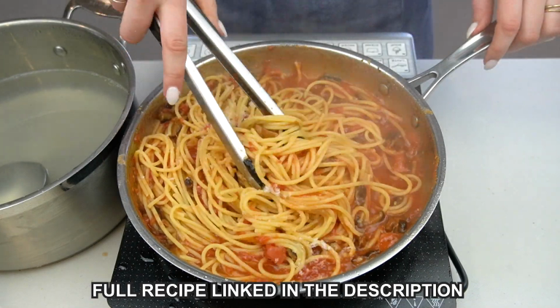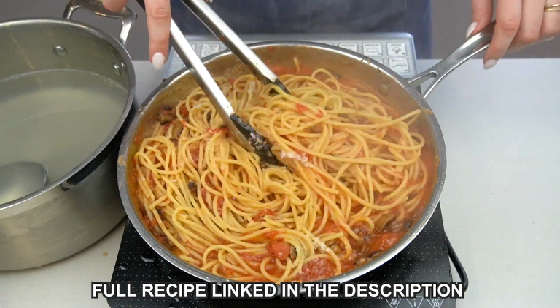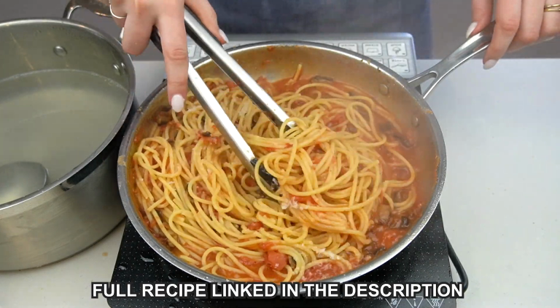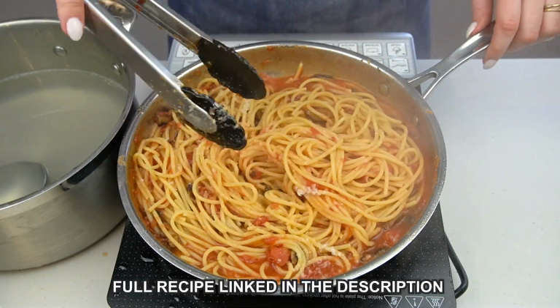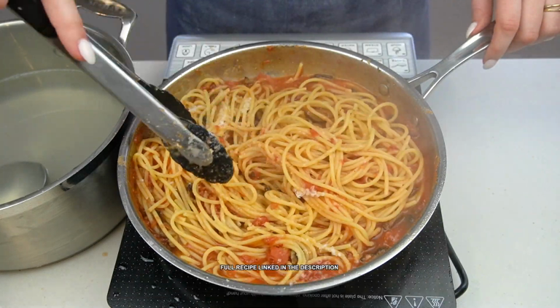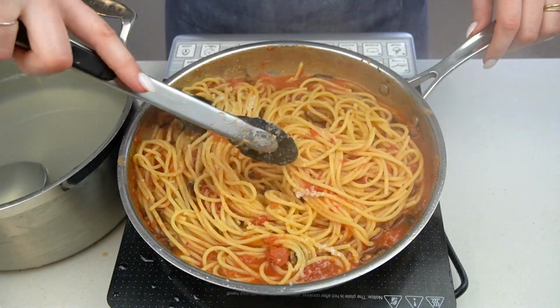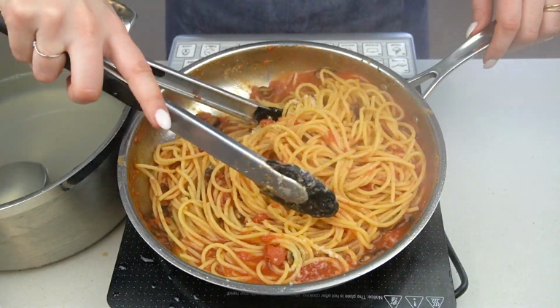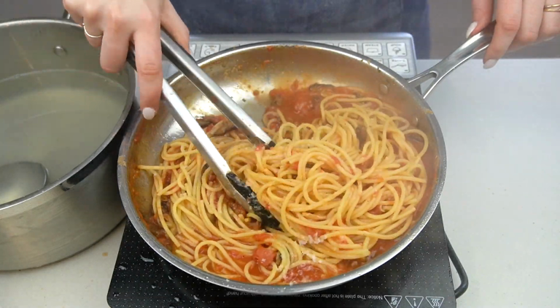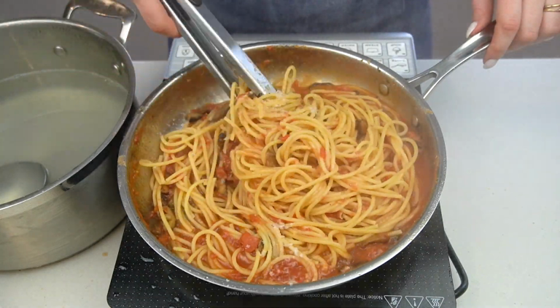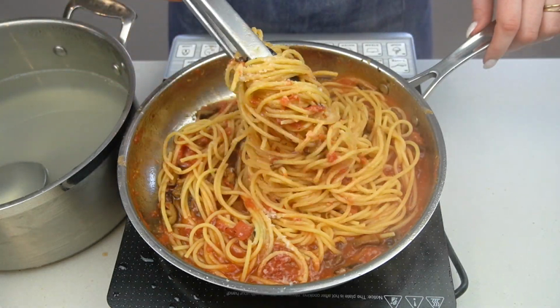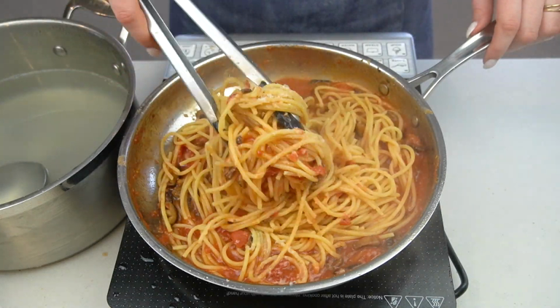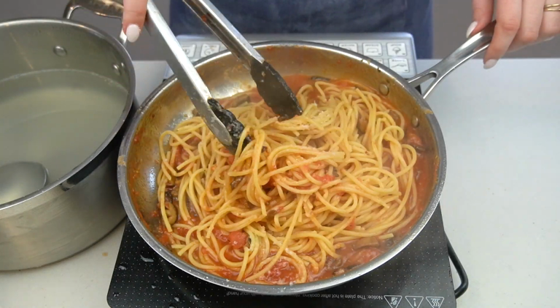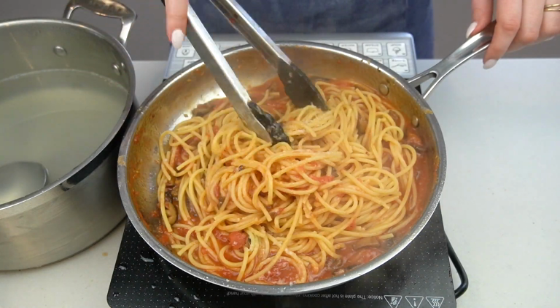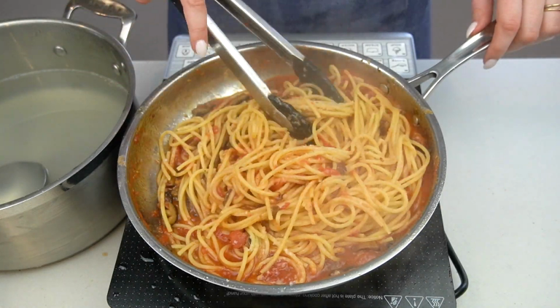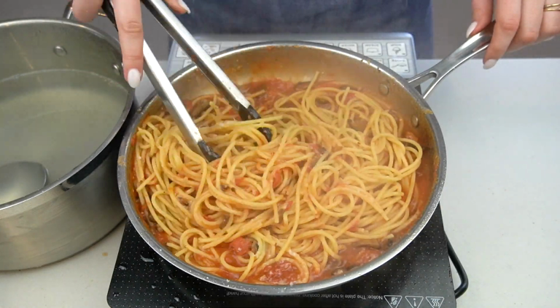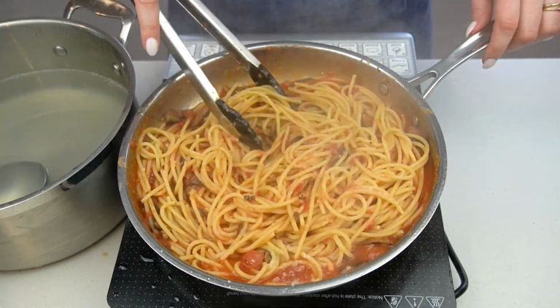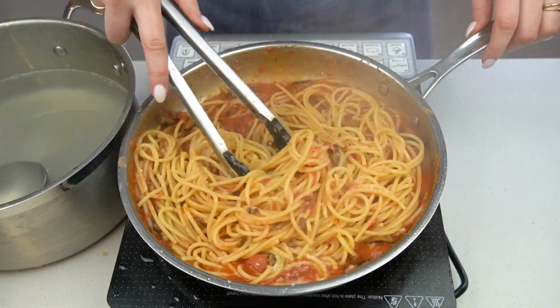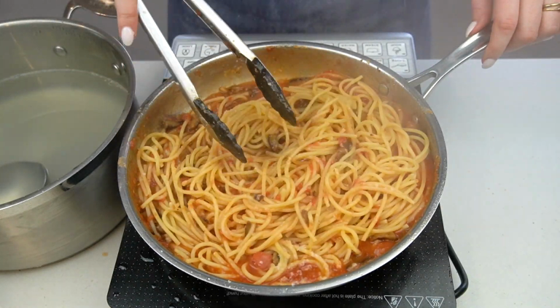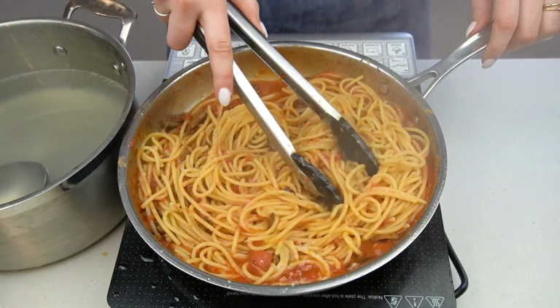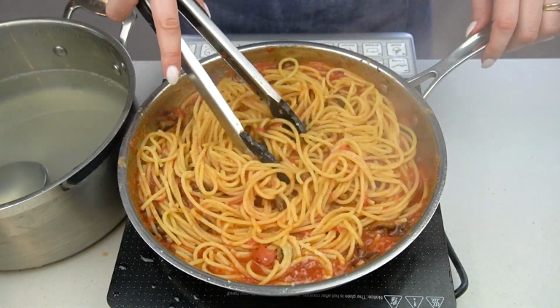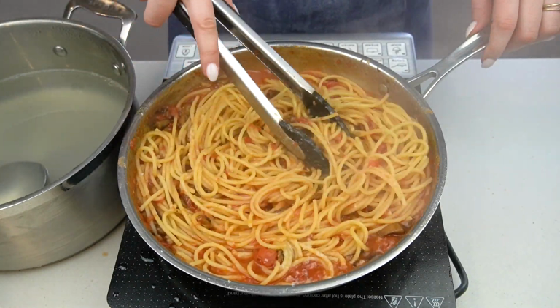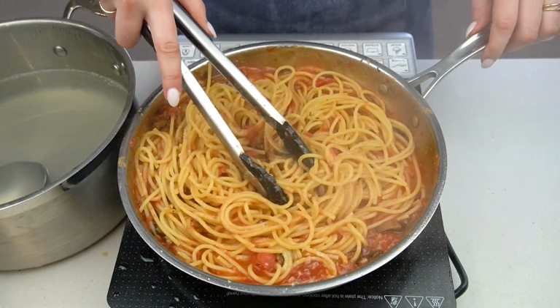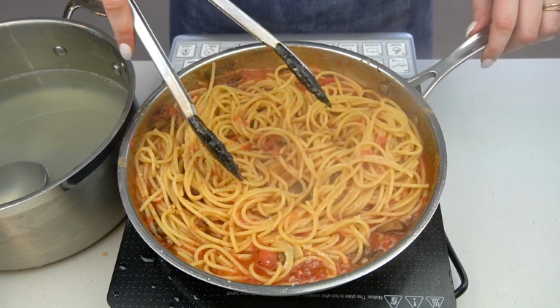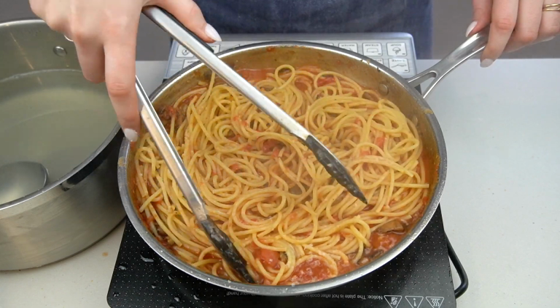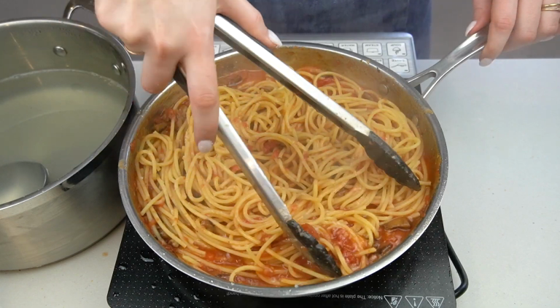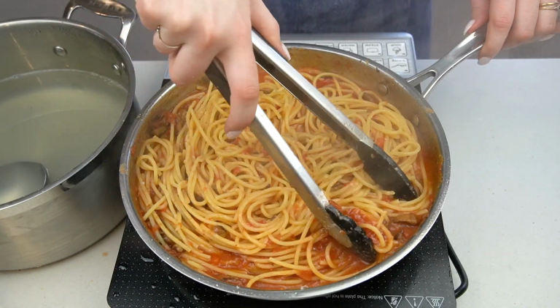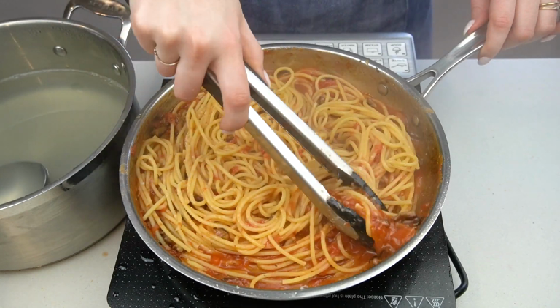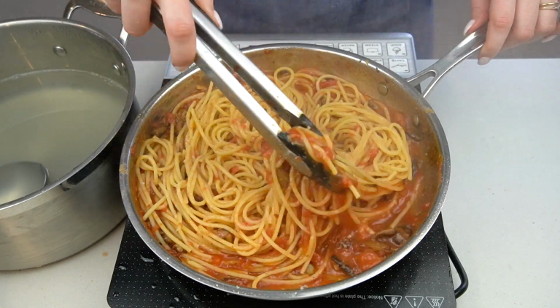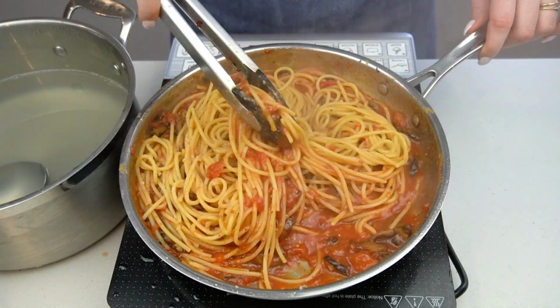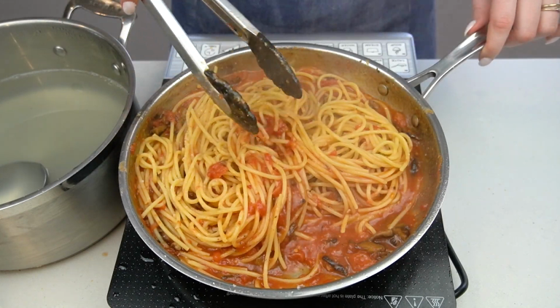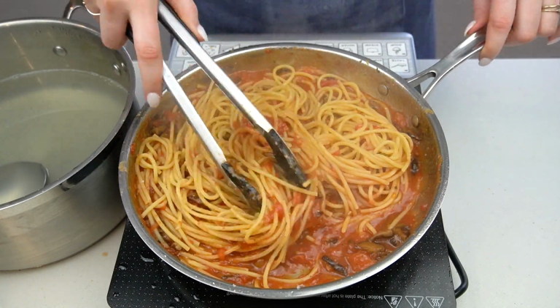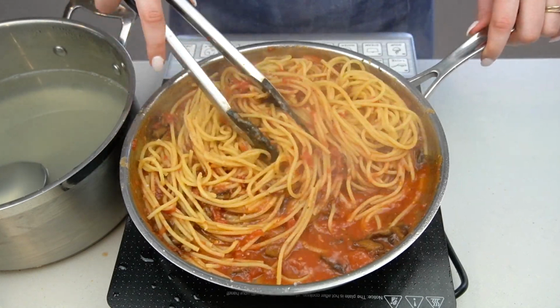Serve immediately, topping with more cheese. If you liked this recipe, make sure to hit the subscribe button so you don't miss my next videos. Enjoy!